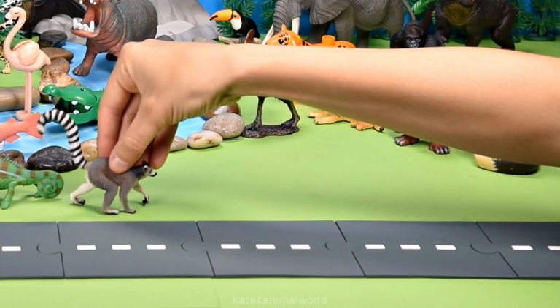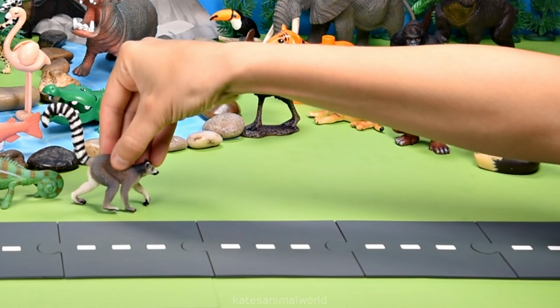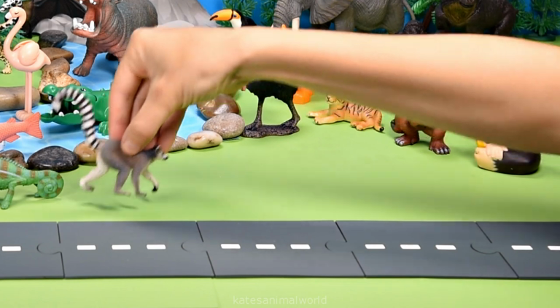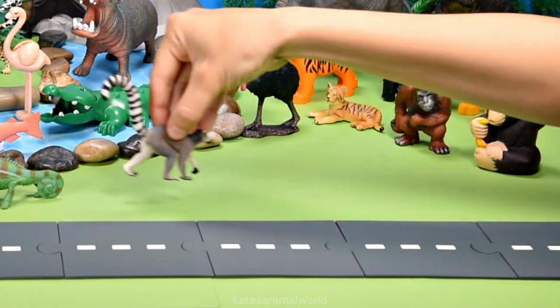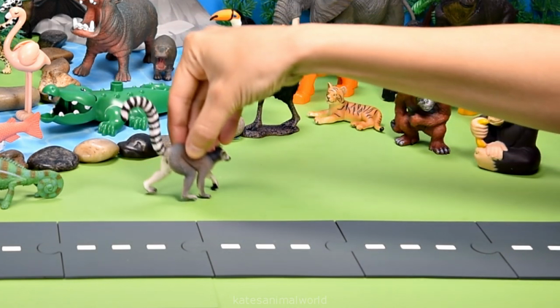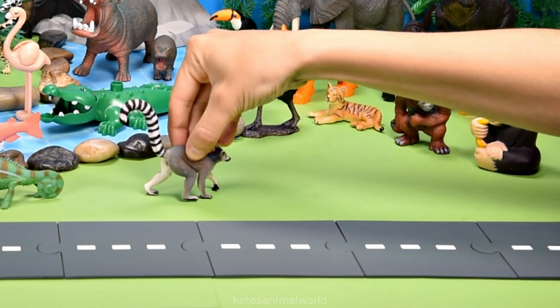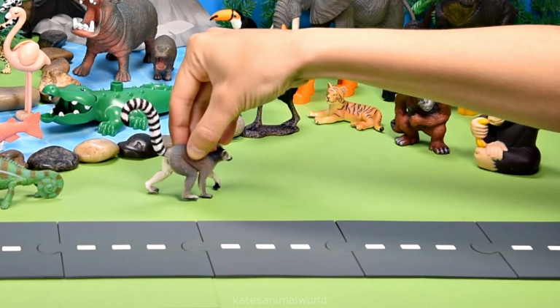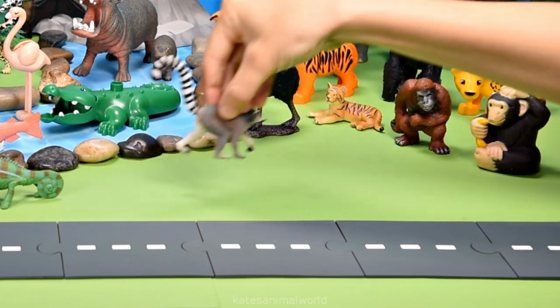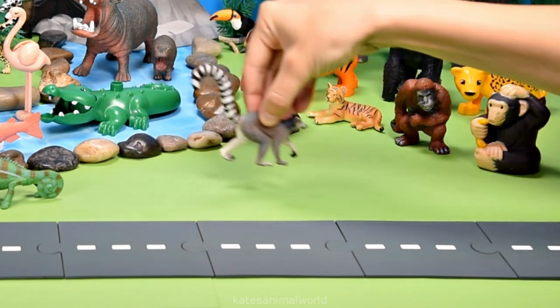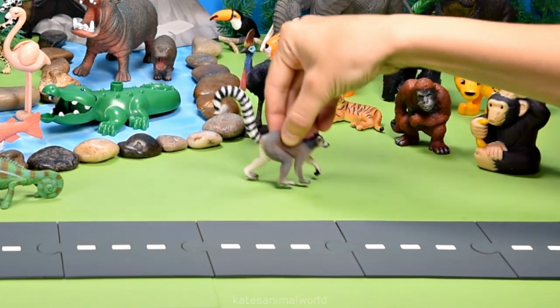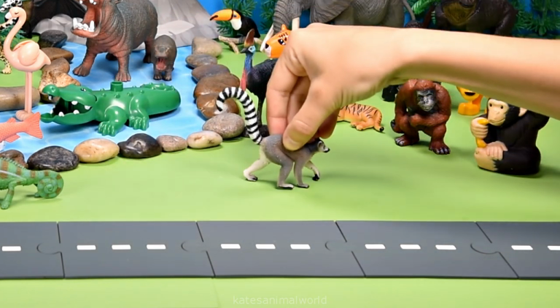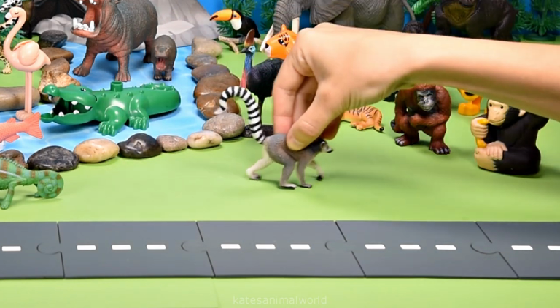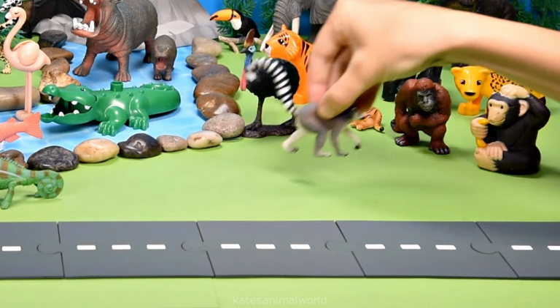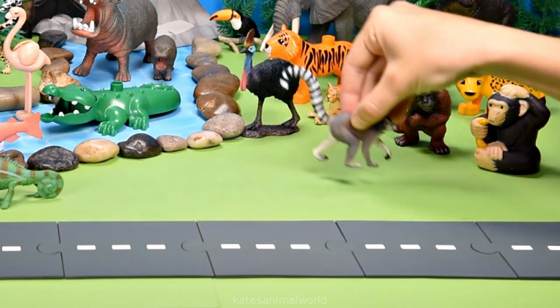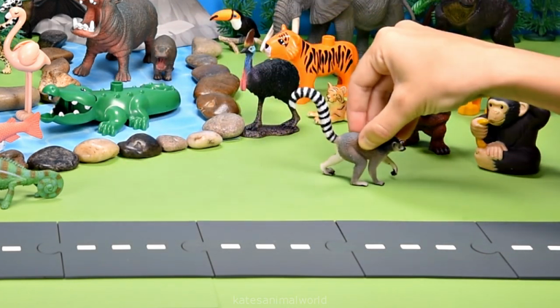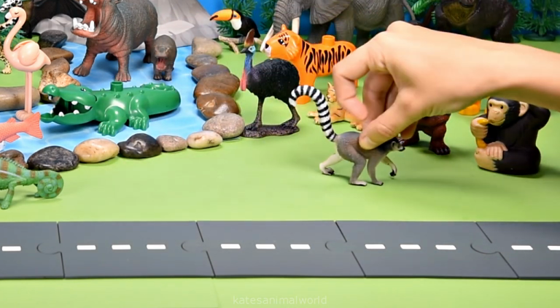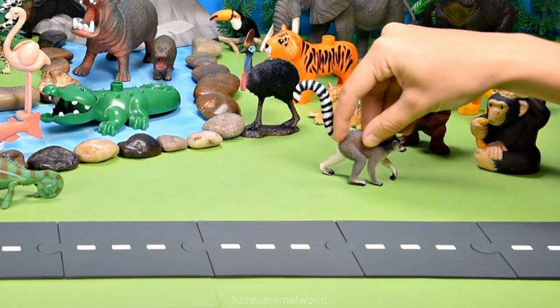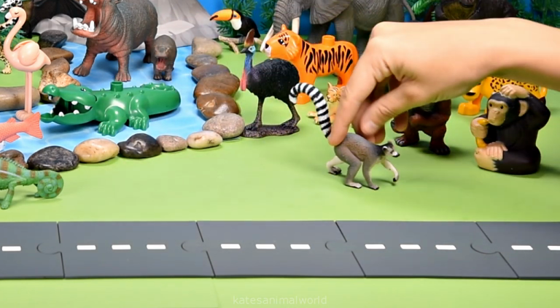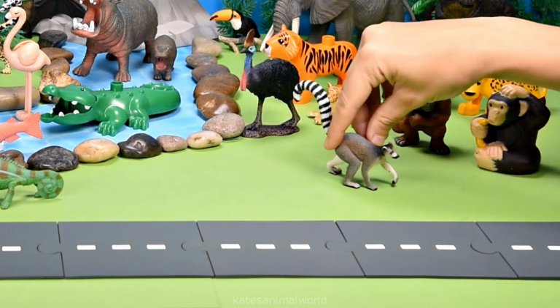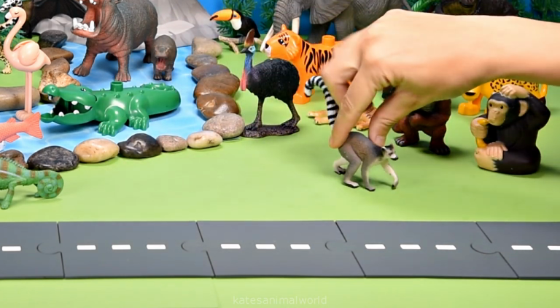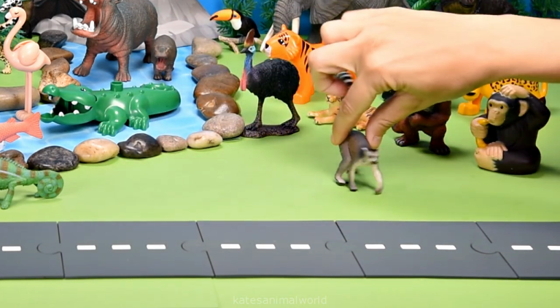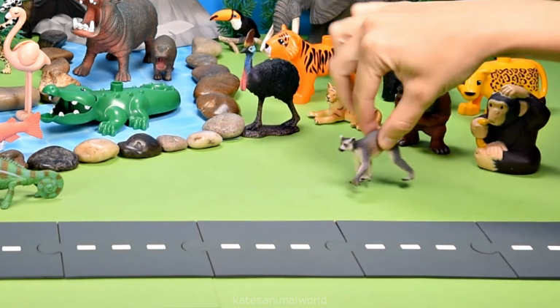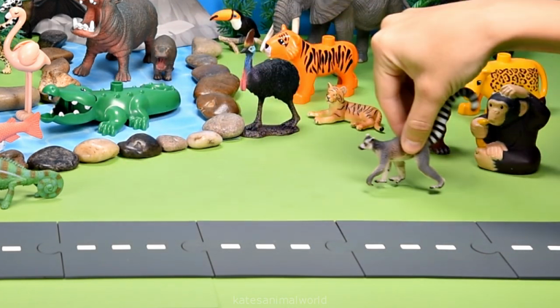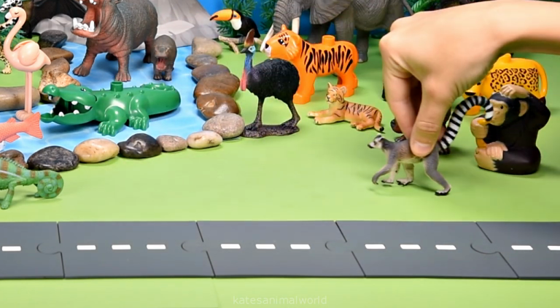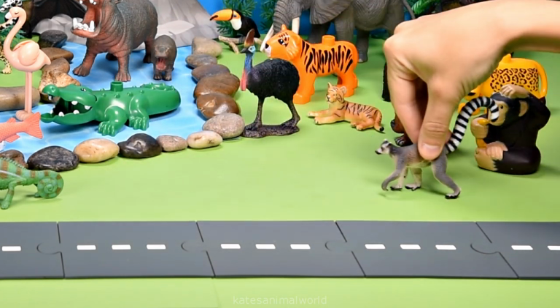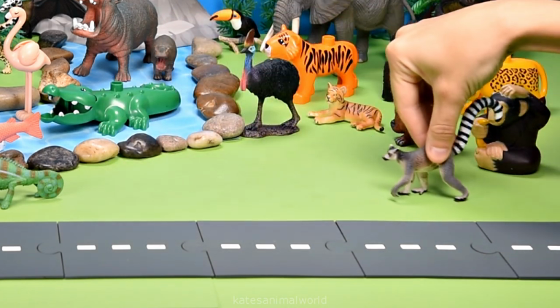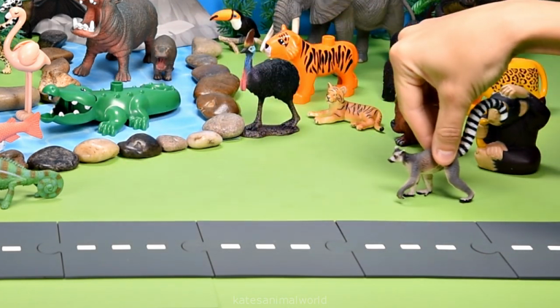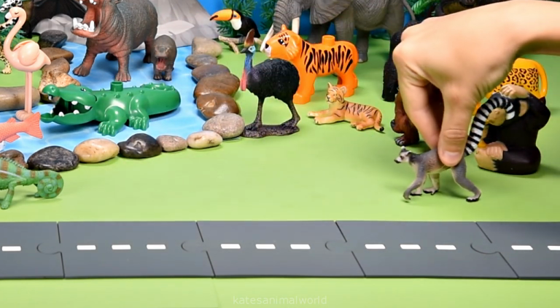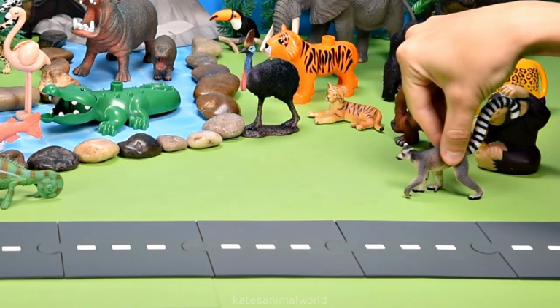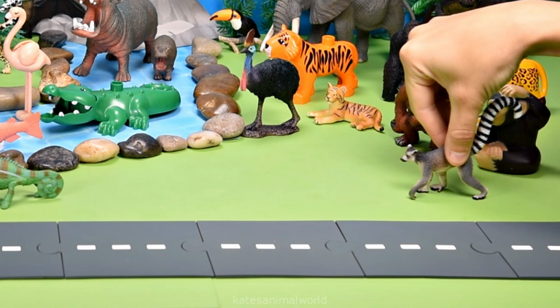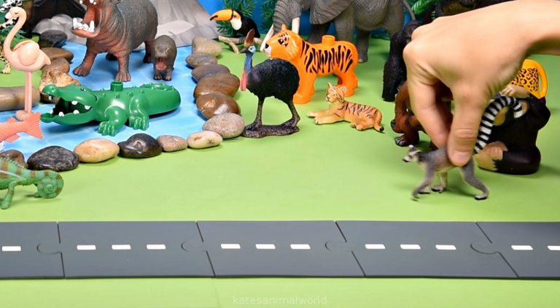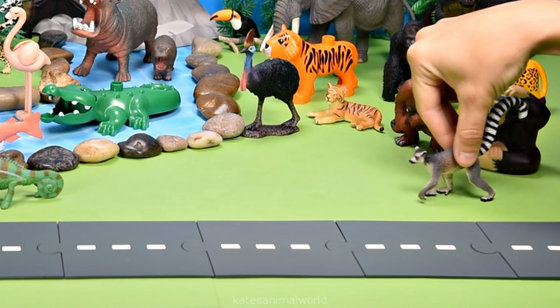Oh, the car's here — who's that in the back? It's a ring-tailed lemur! Ring-tailed lemurs love to eat leaves, flowers, and insects.